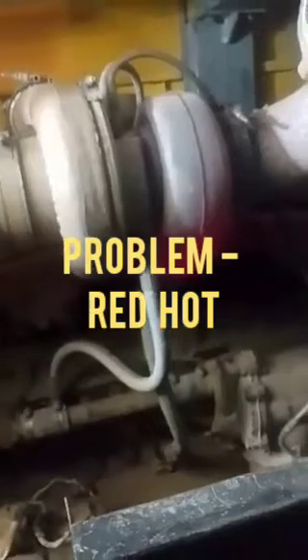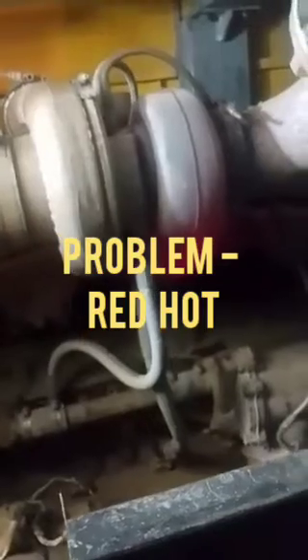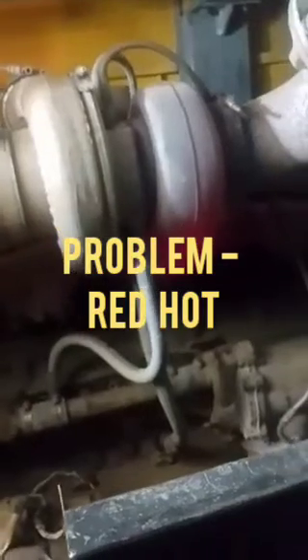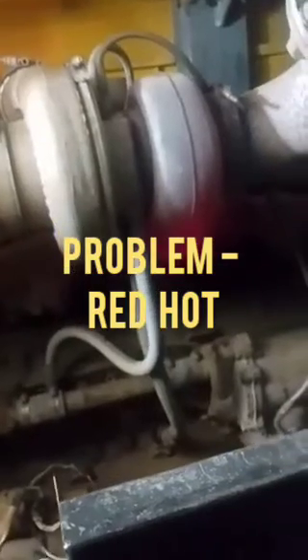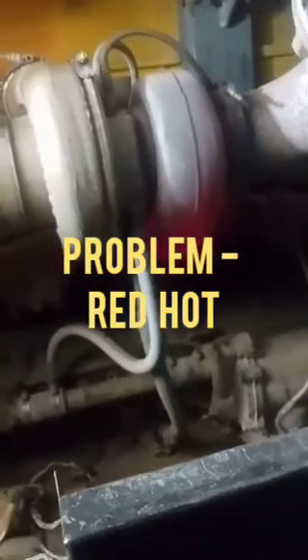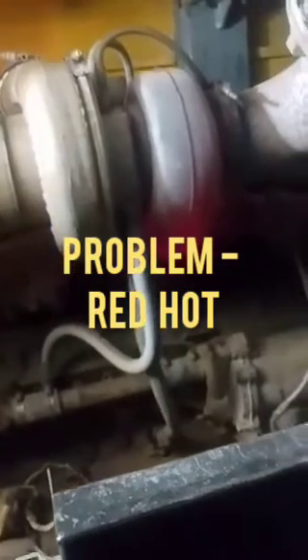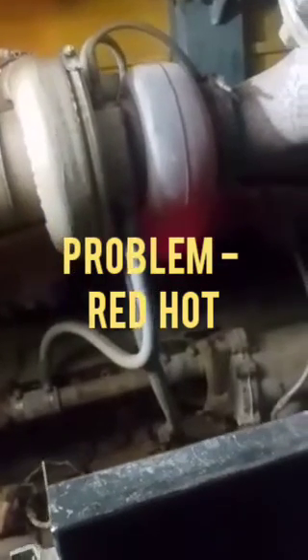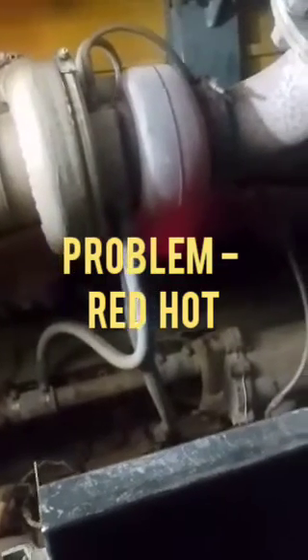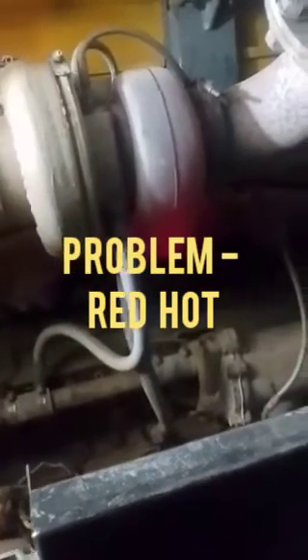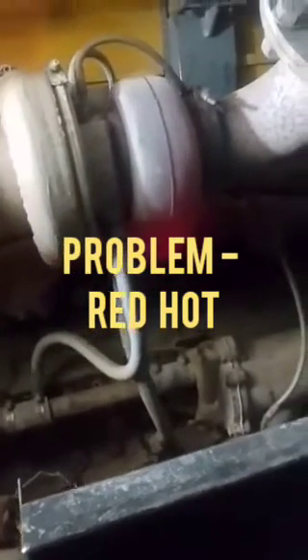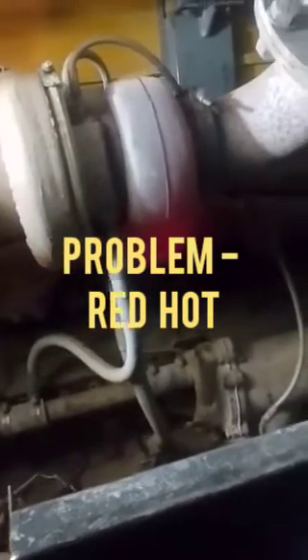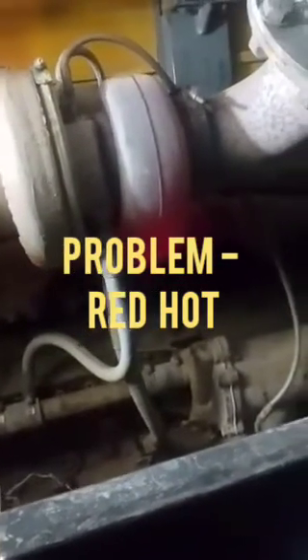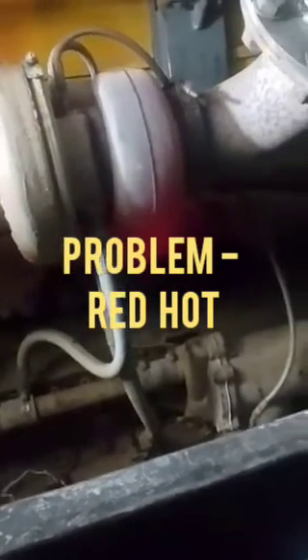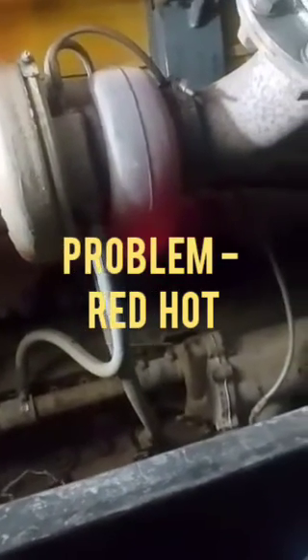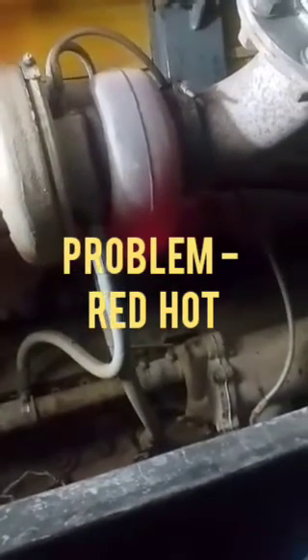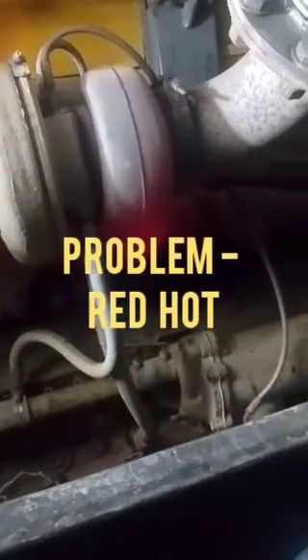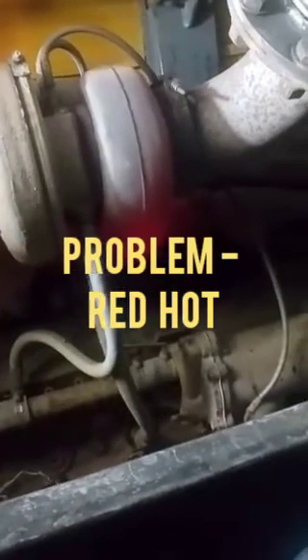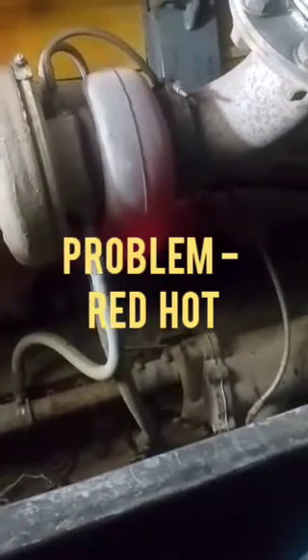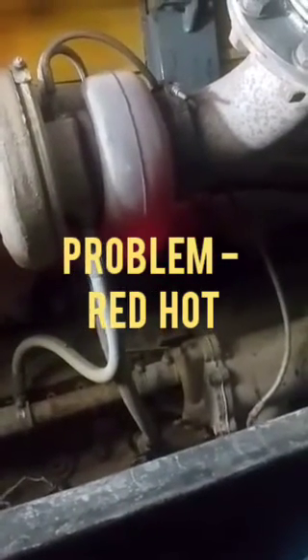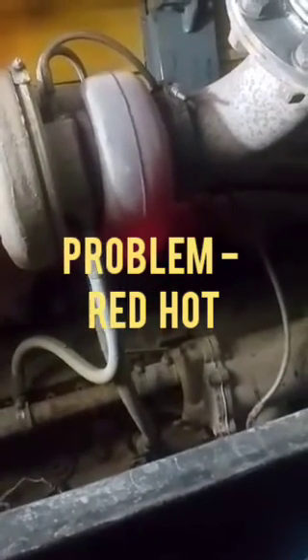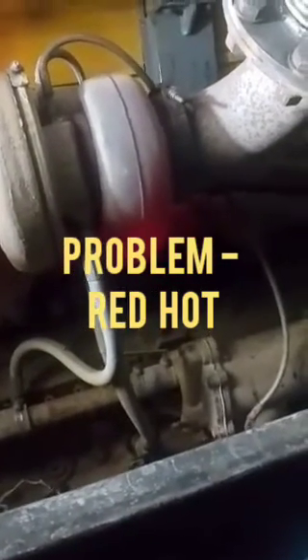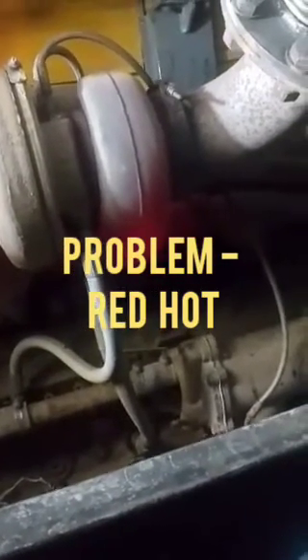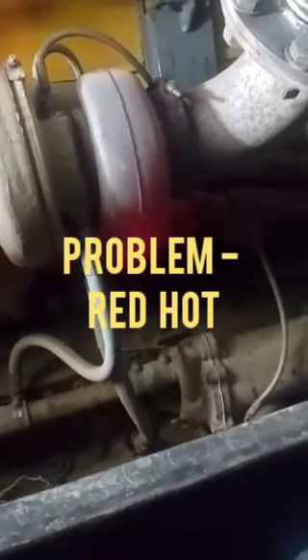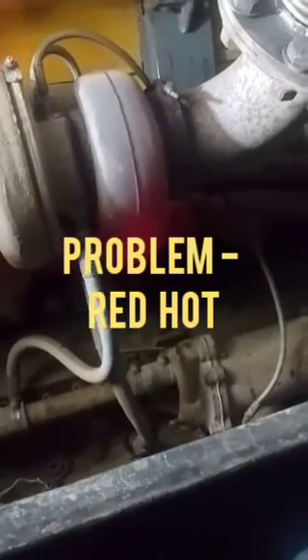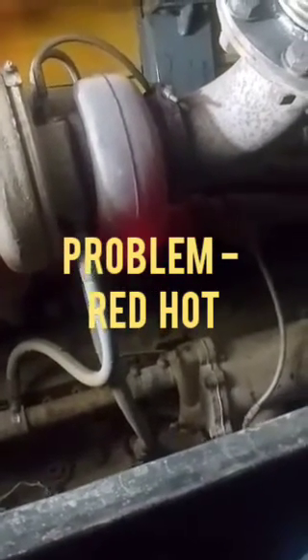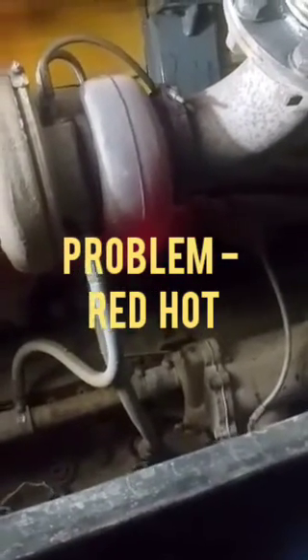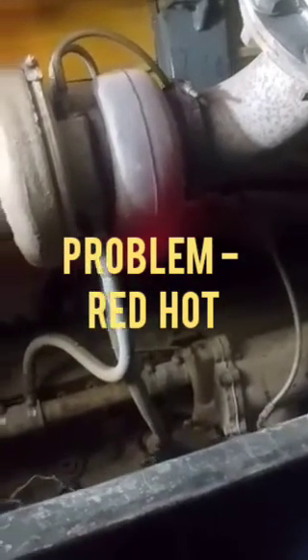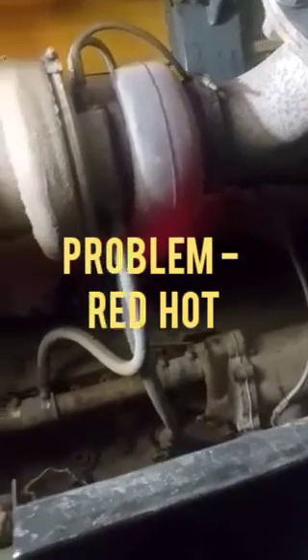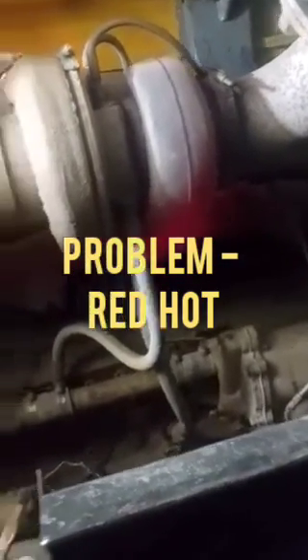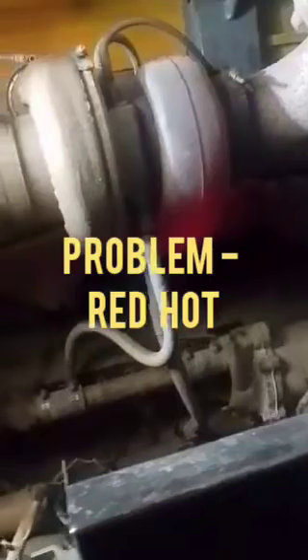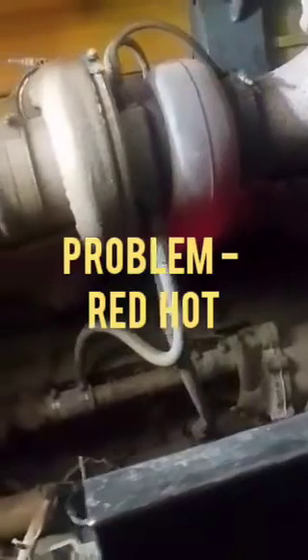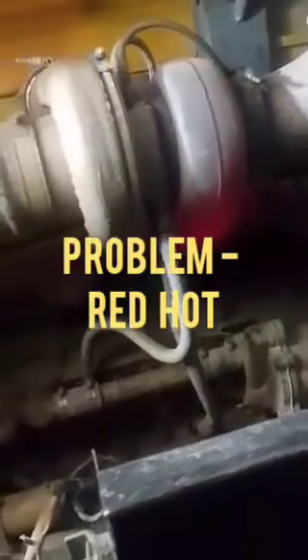Please see the live video and confirm what is the actual problem in this engine.